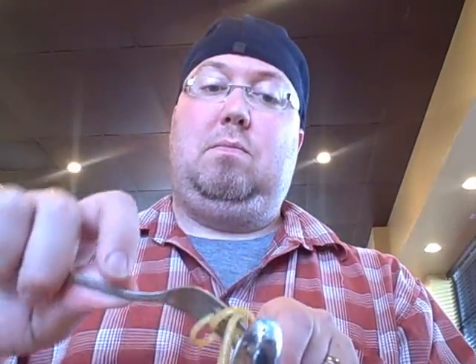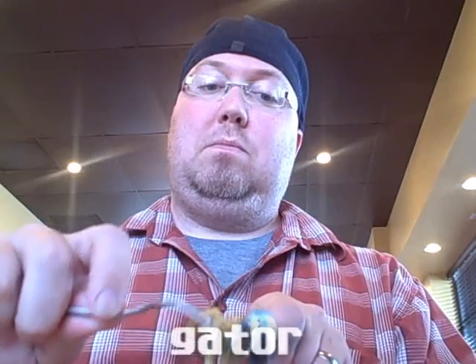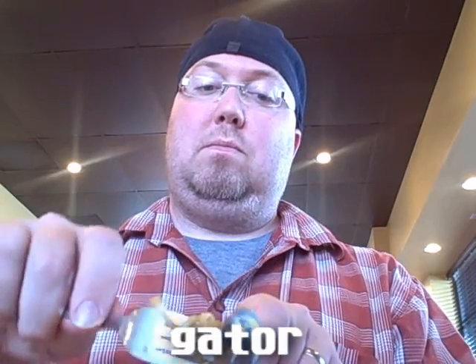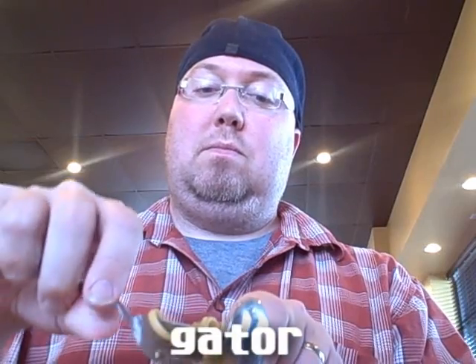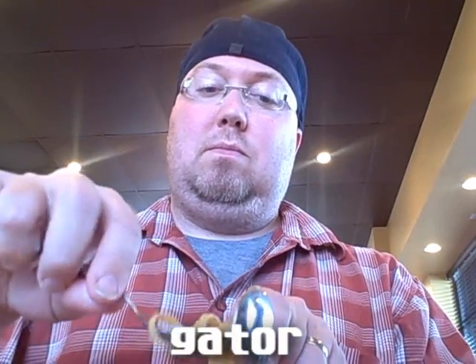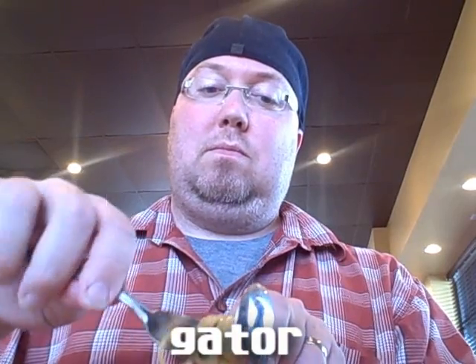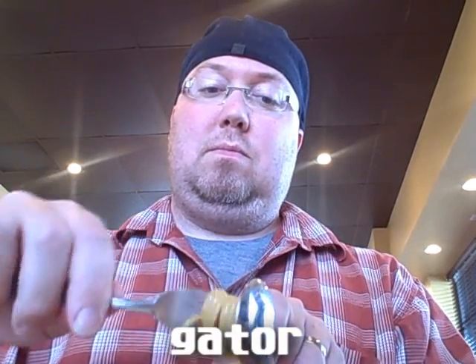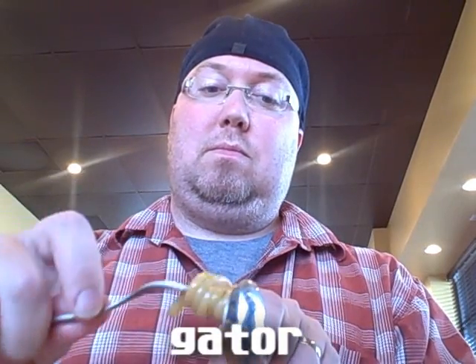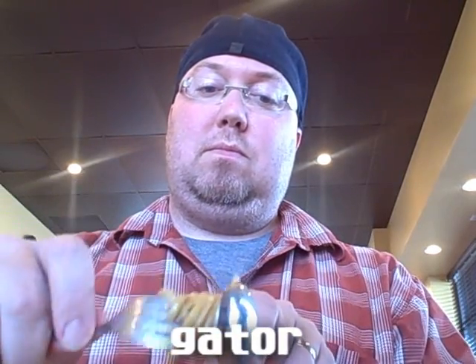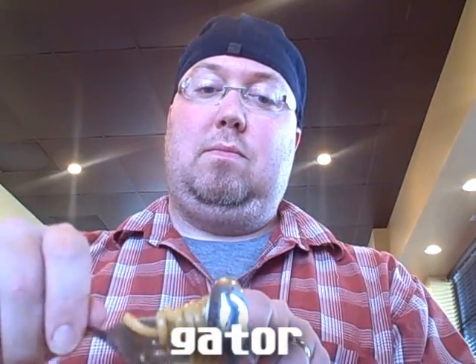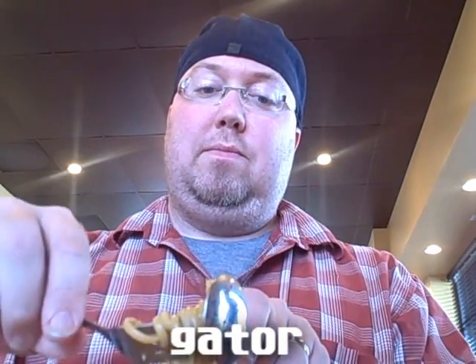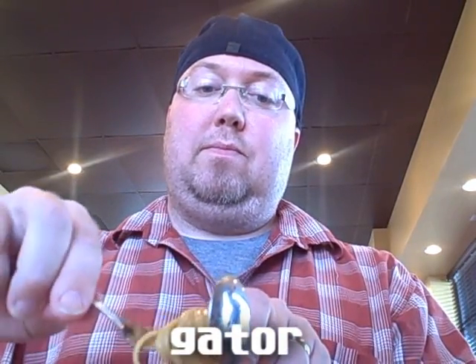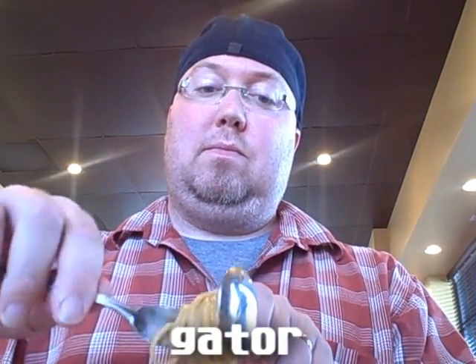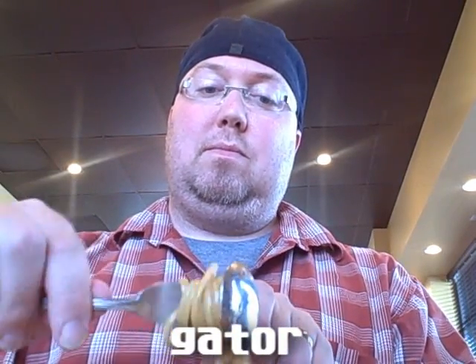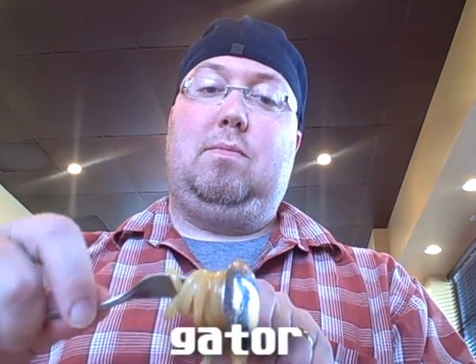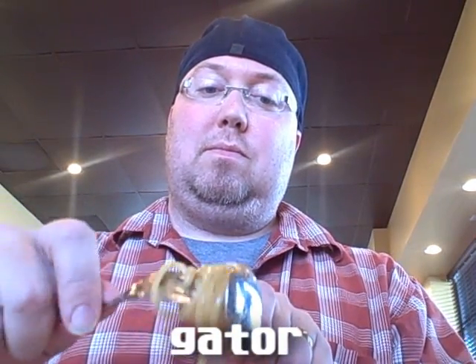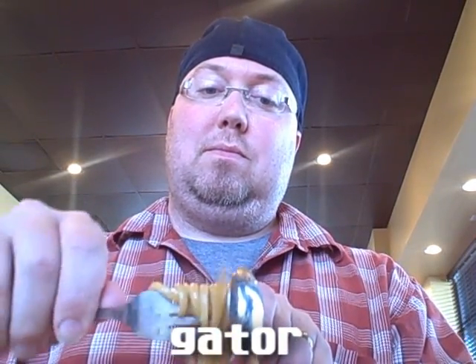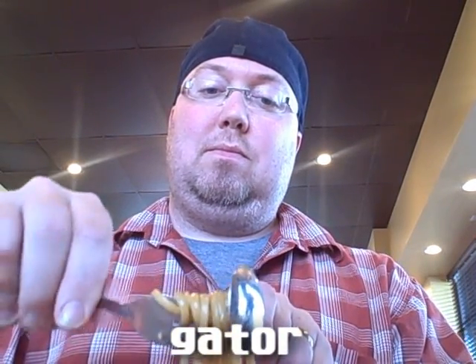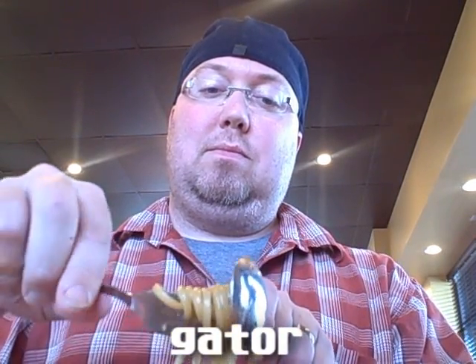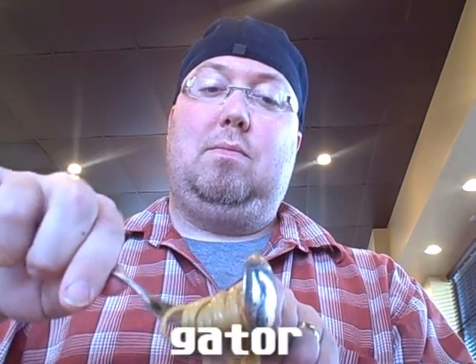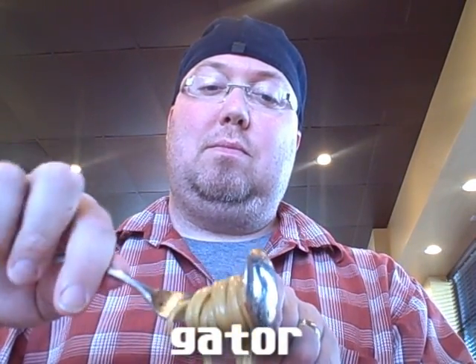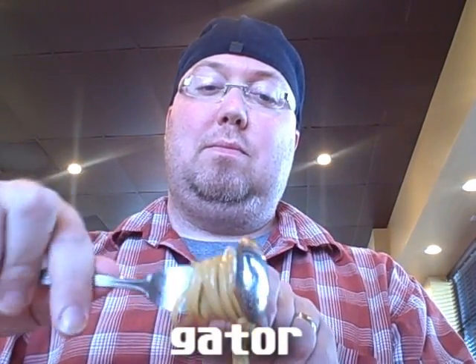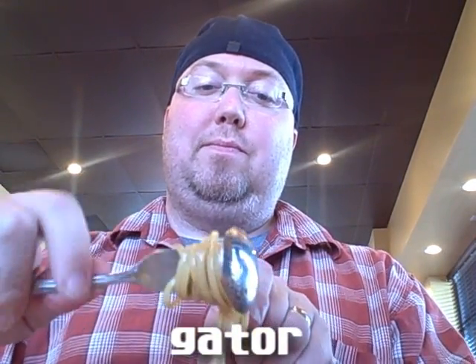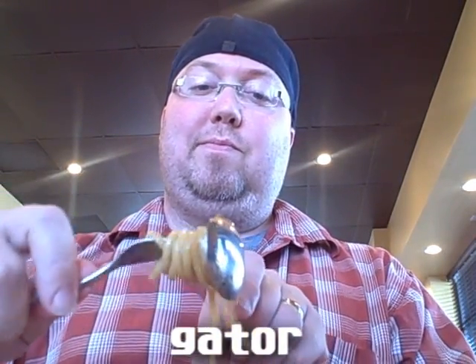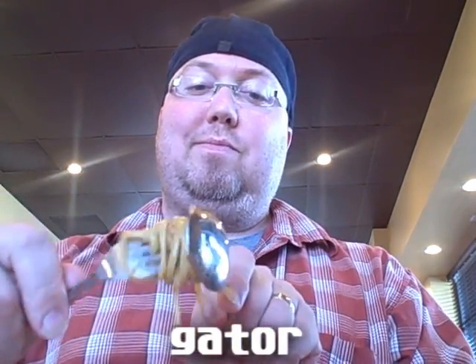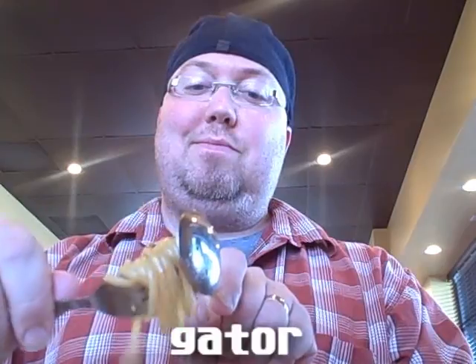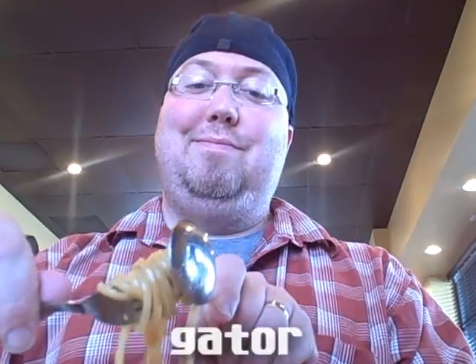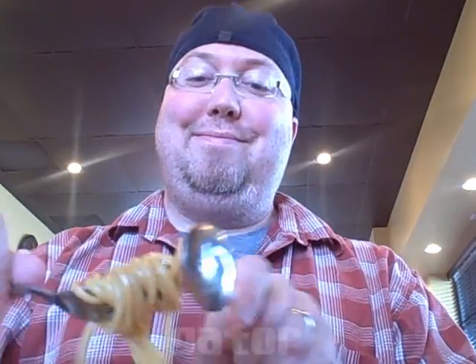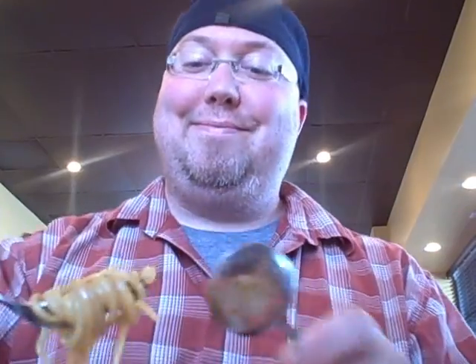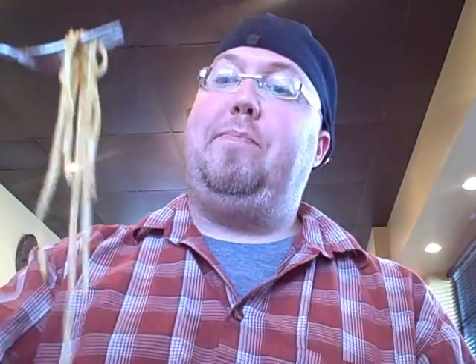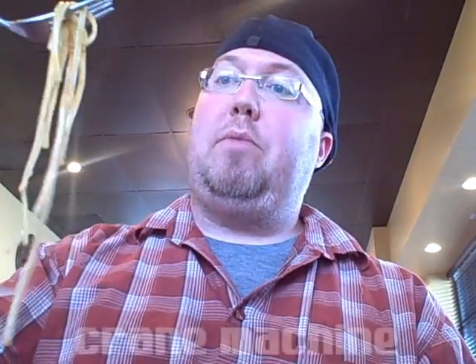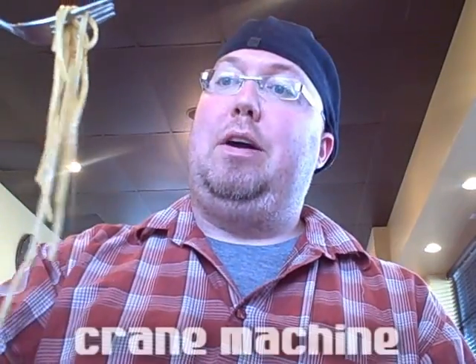The second one is the gator. The spoon is optional on this one. It's called the gator, reminiscent of how a gator latches onto its prey and then twists around.